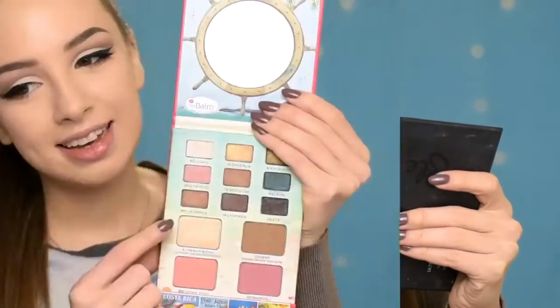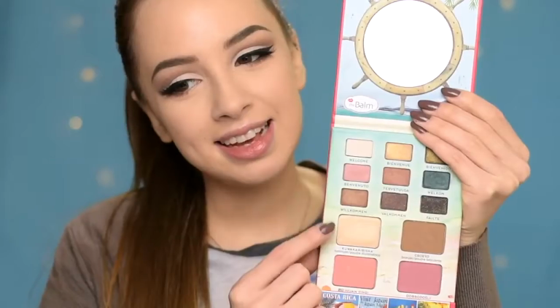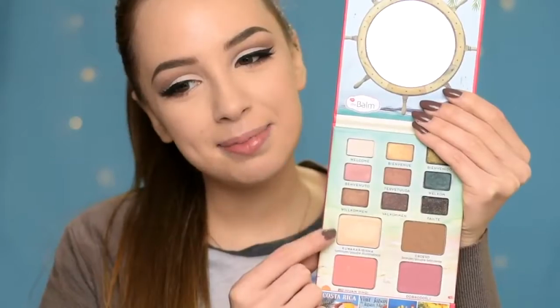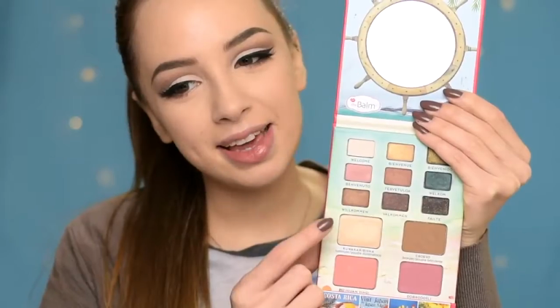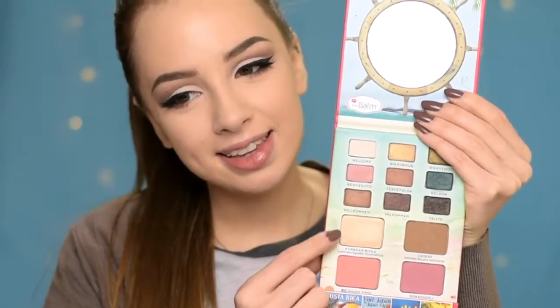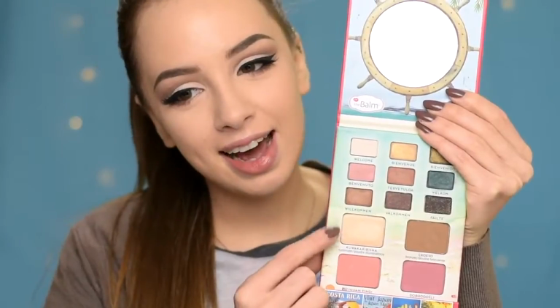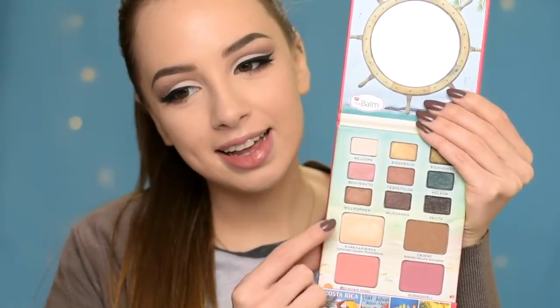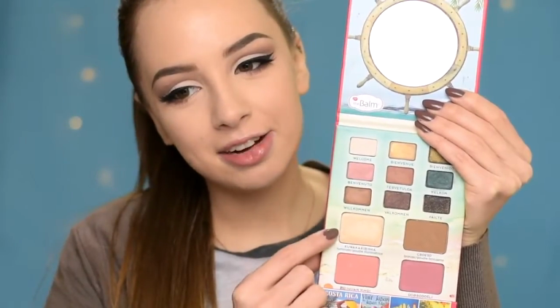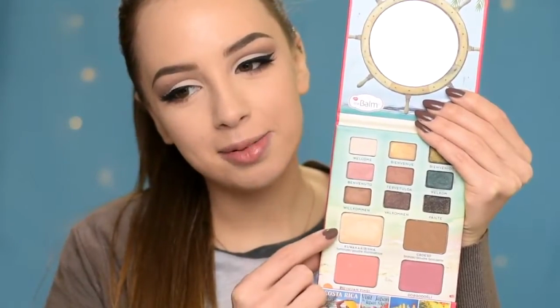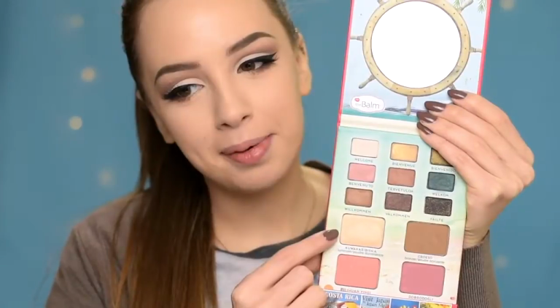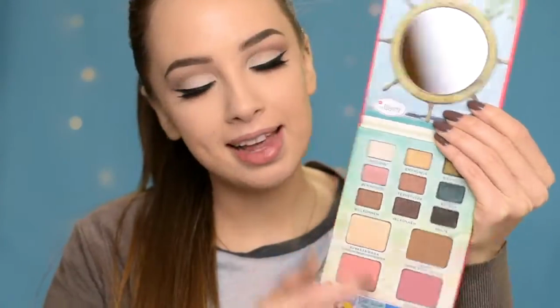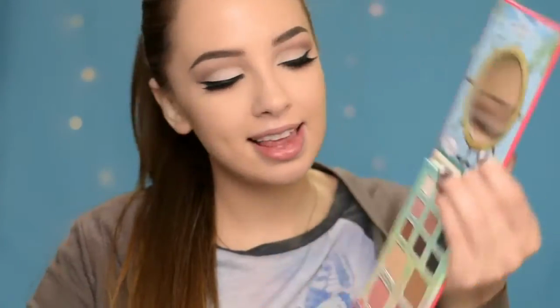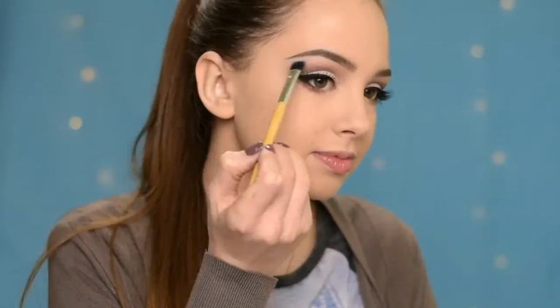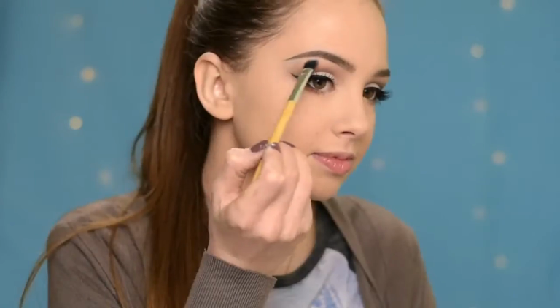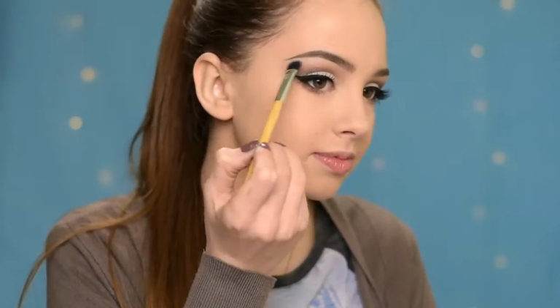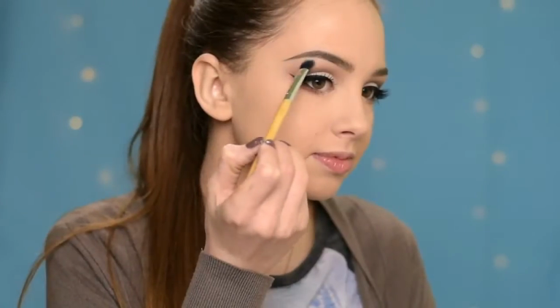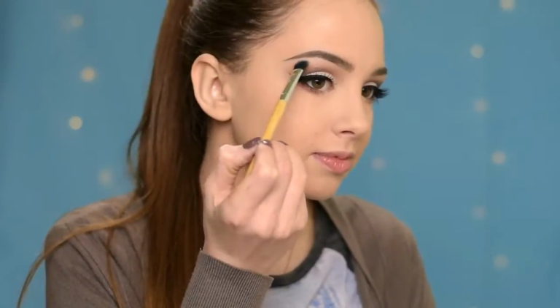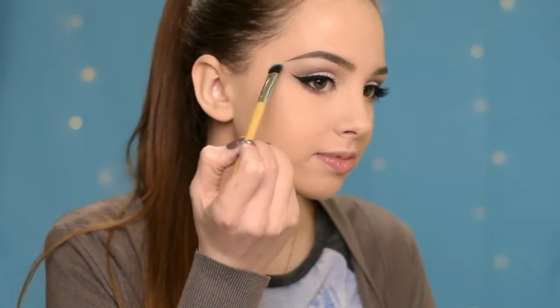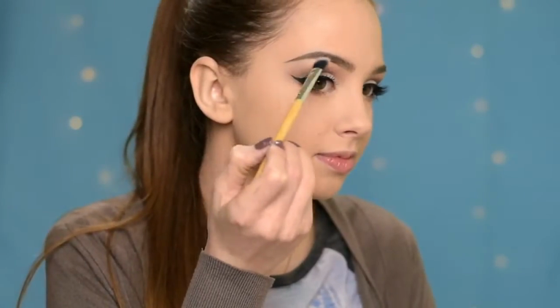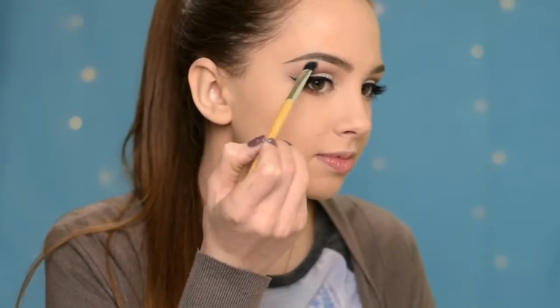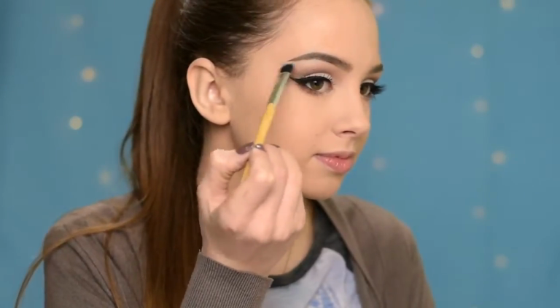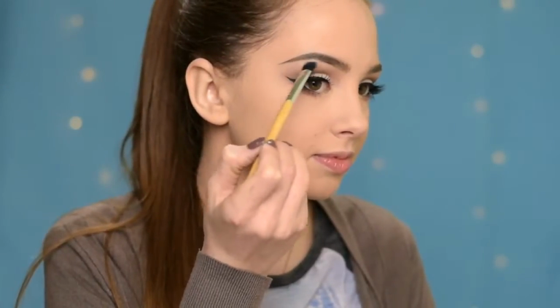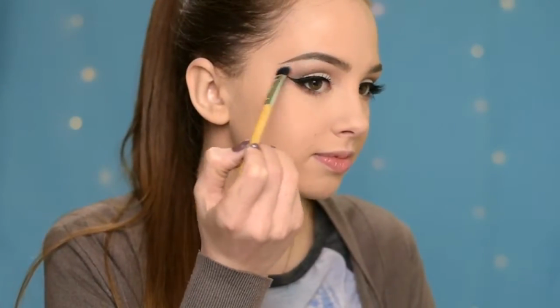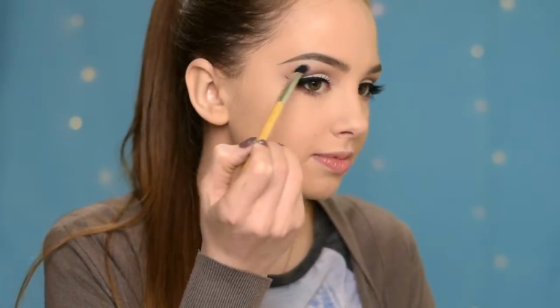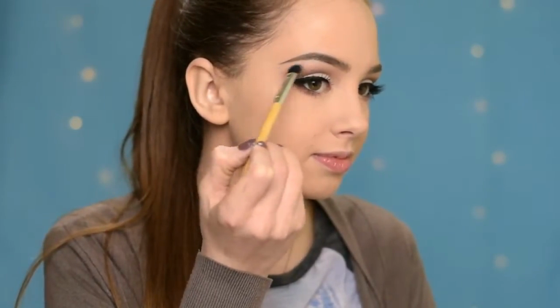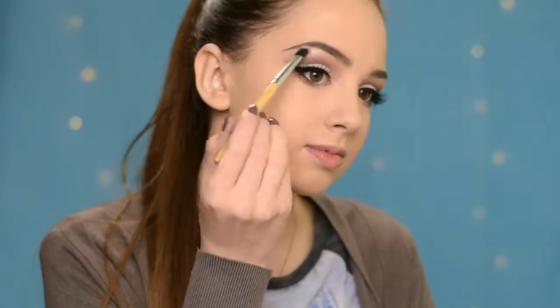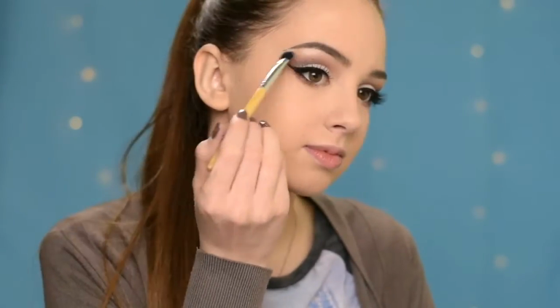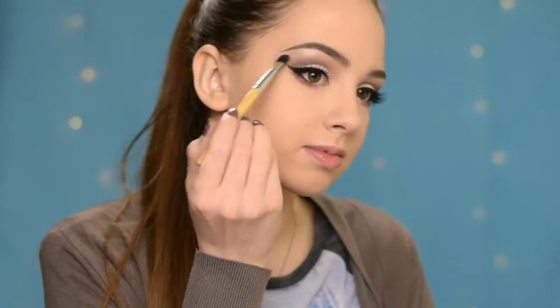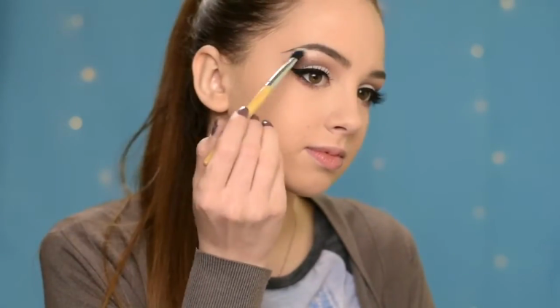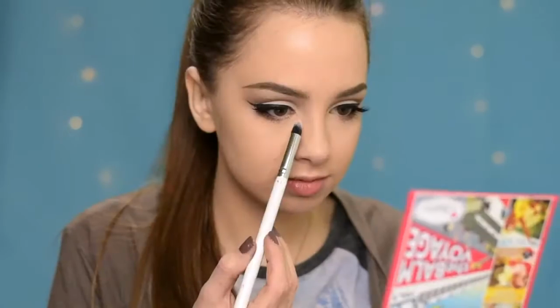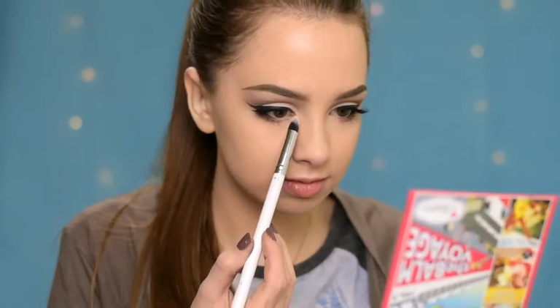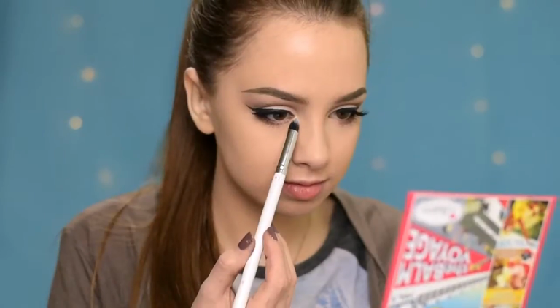Next I'm taking the highlighter from the palette and I'm going to use it to highlight my brow bone and the inner corners of my eyes.